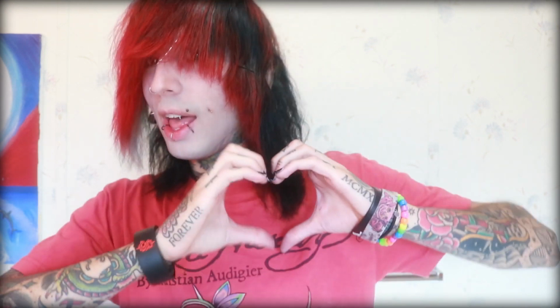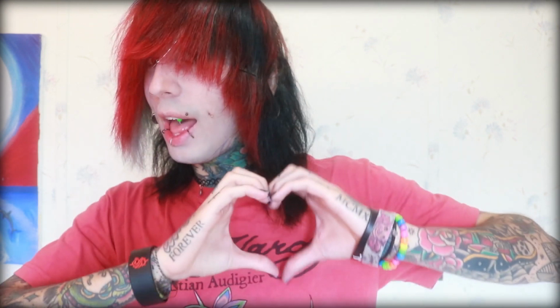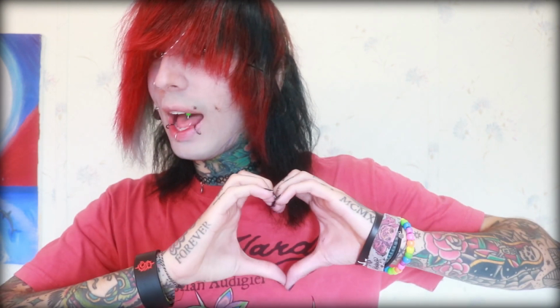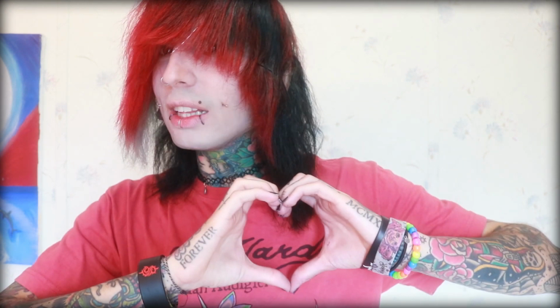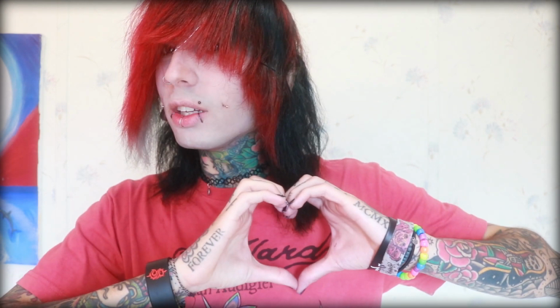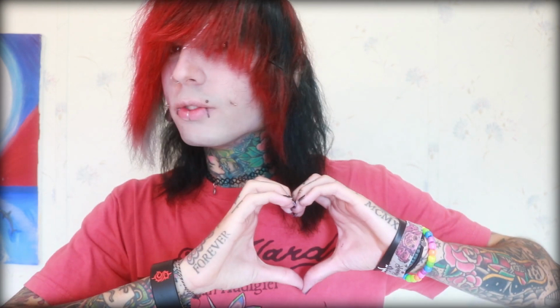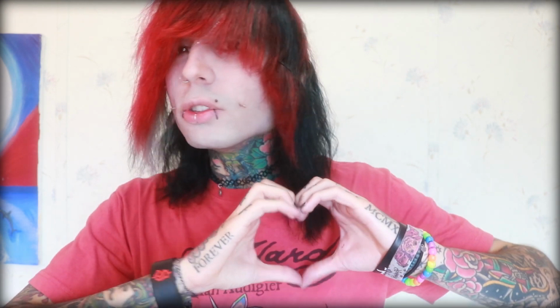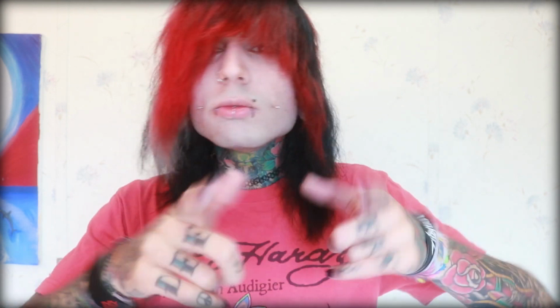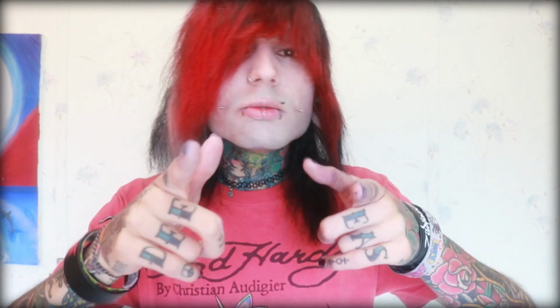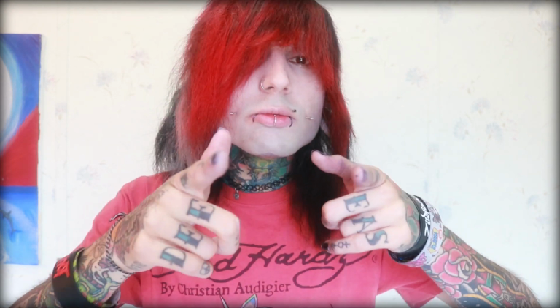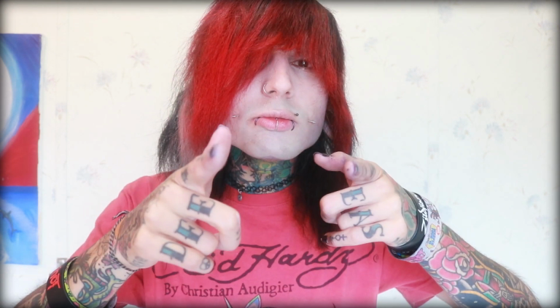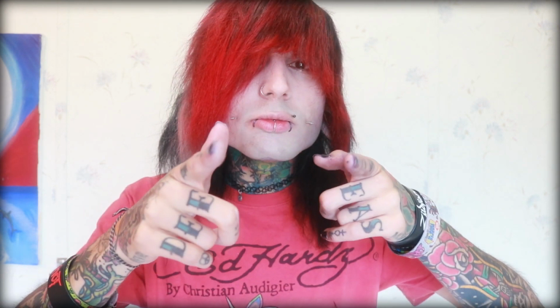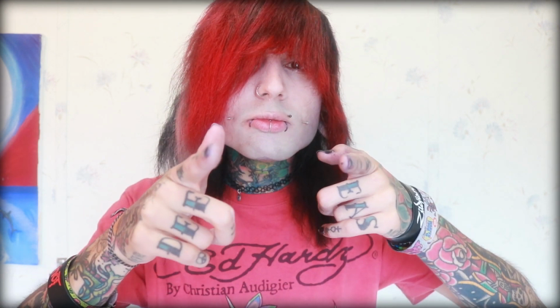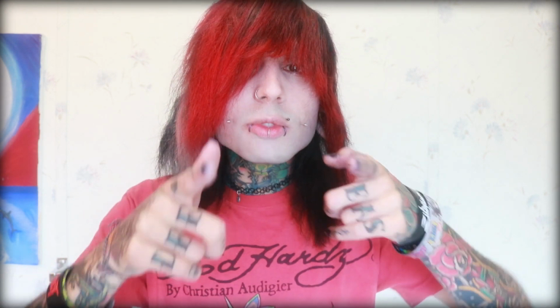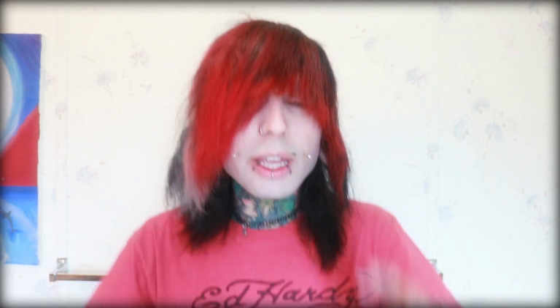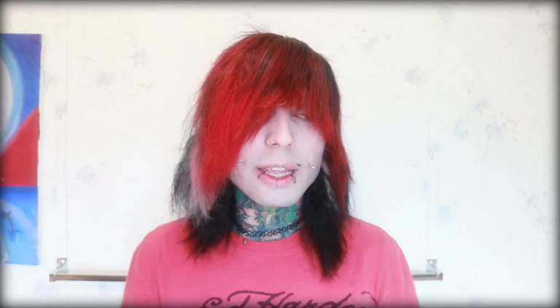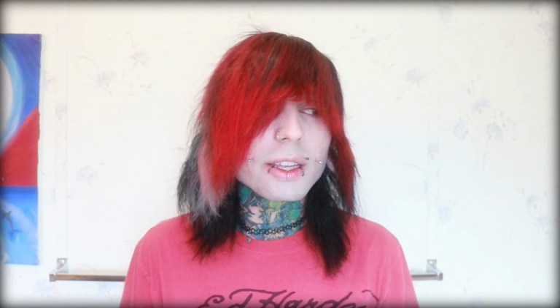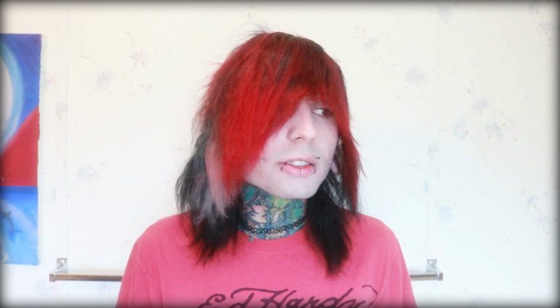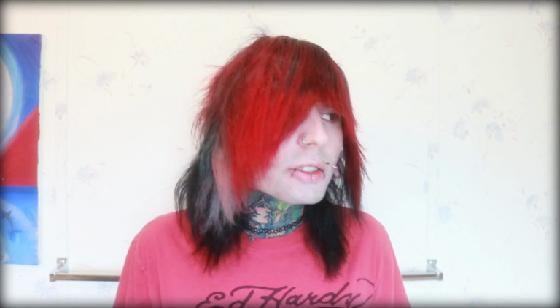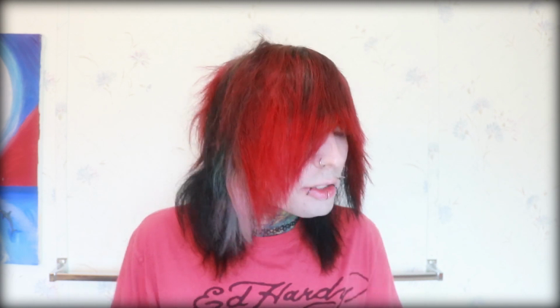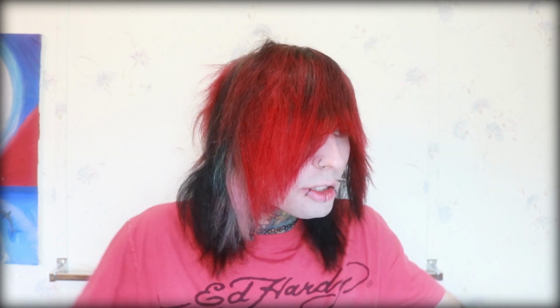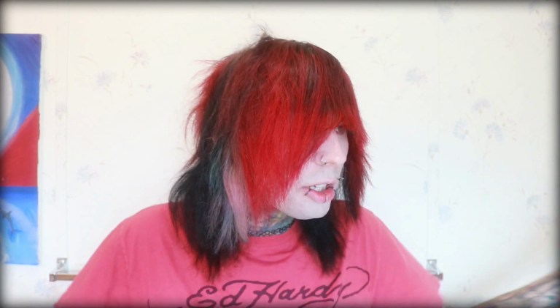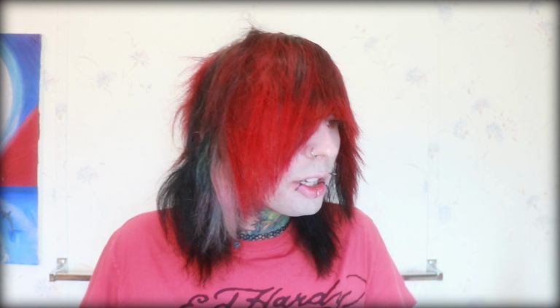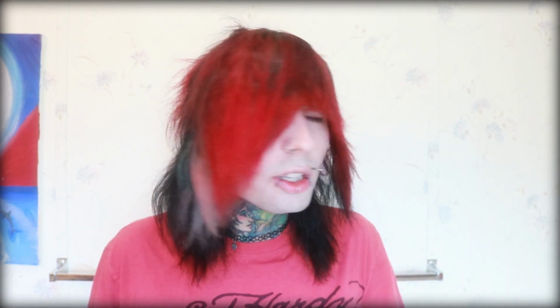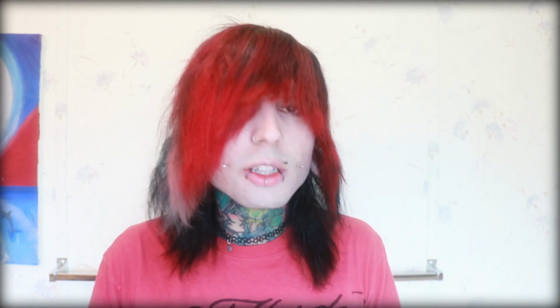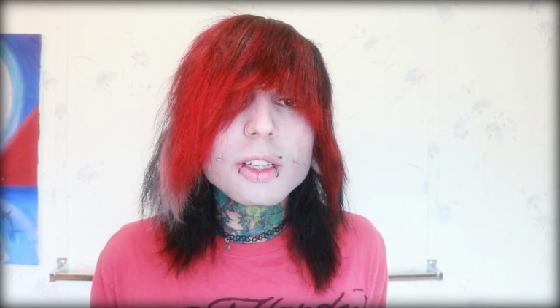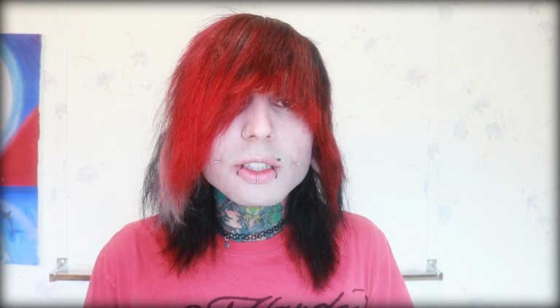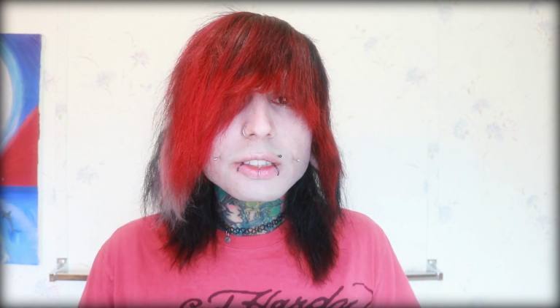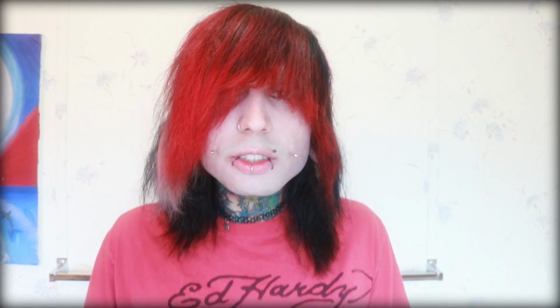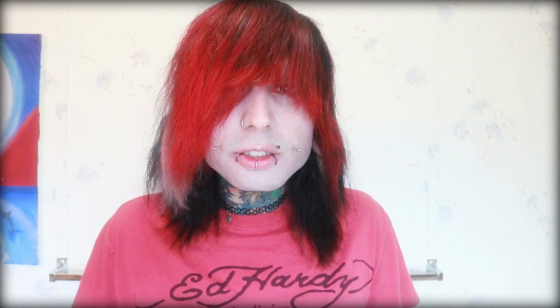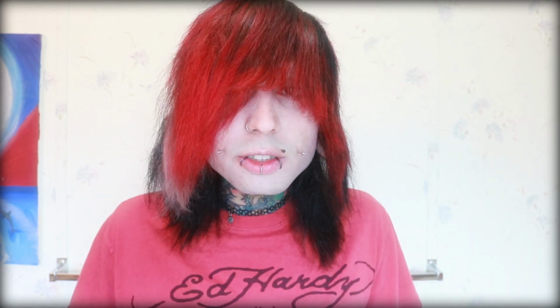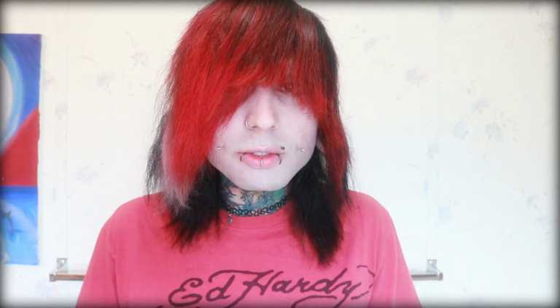Thanks for watching, I love you, and I'll see you soon.